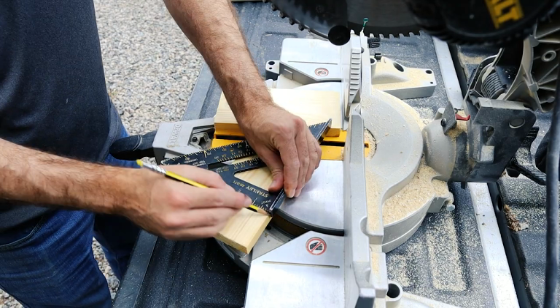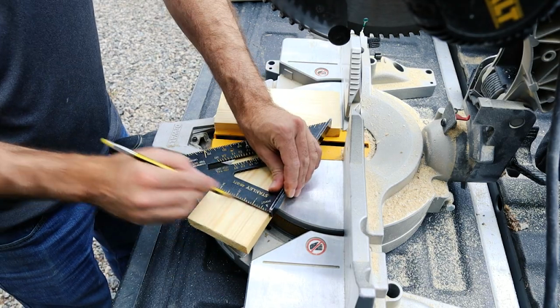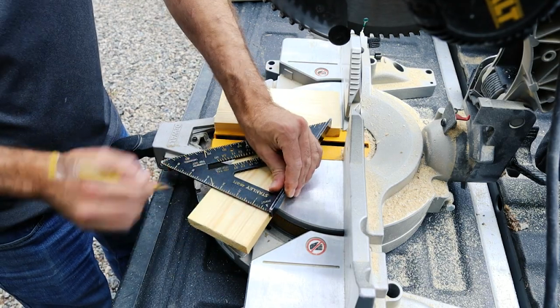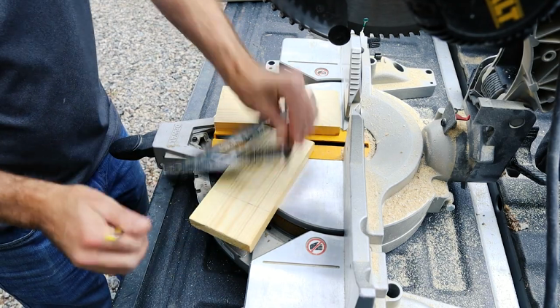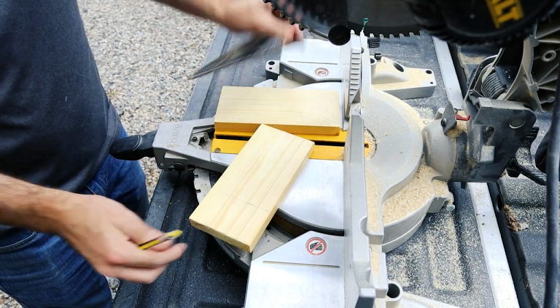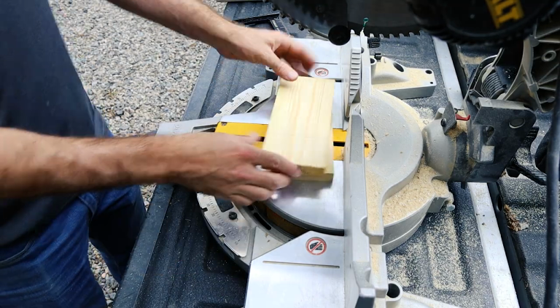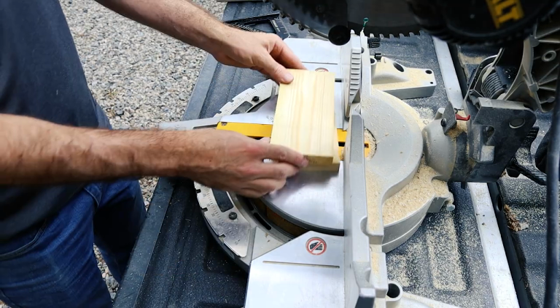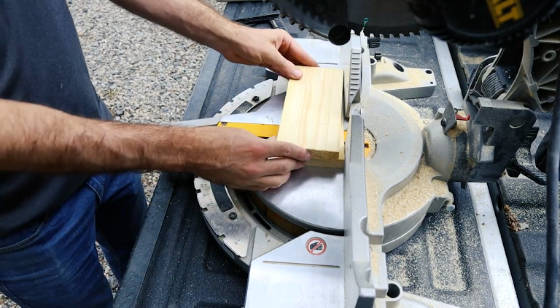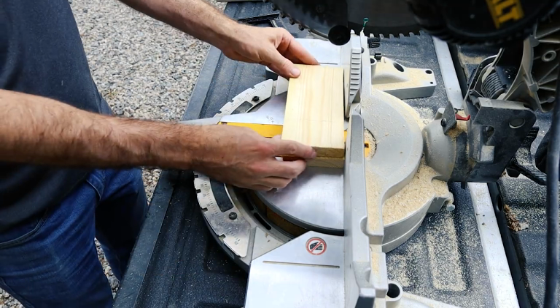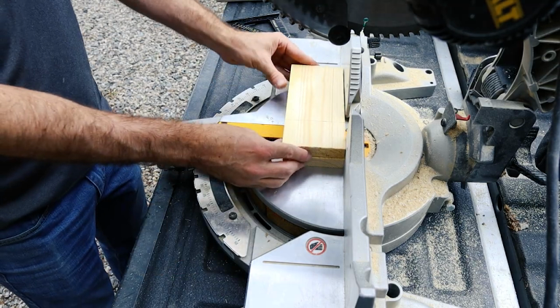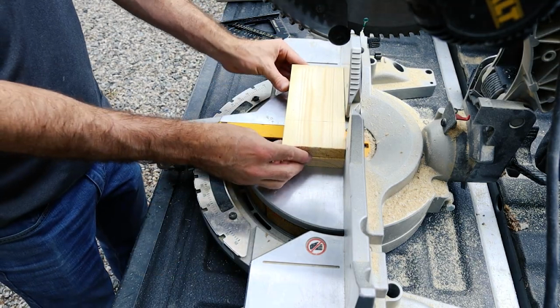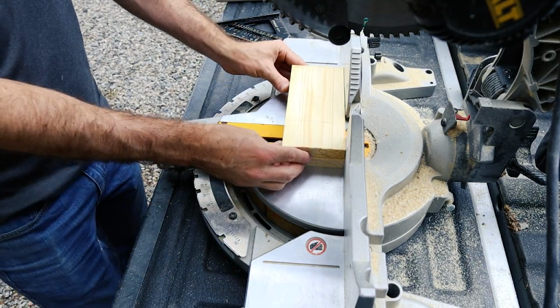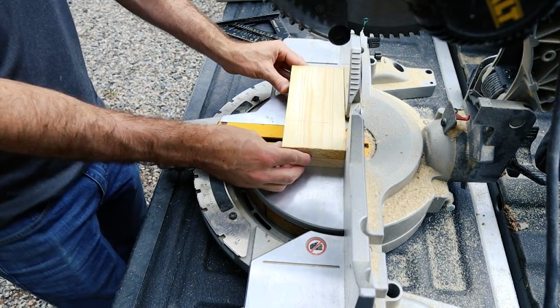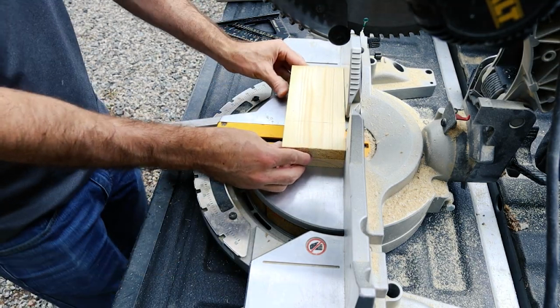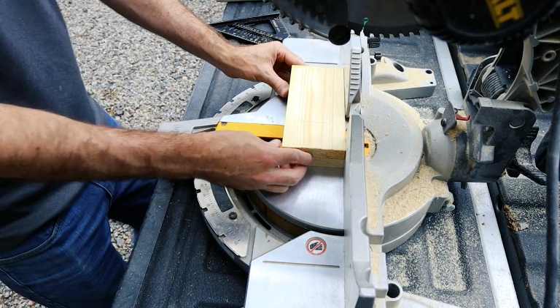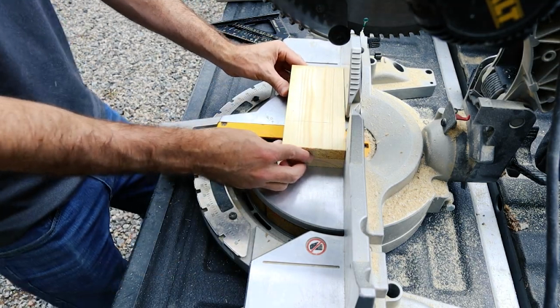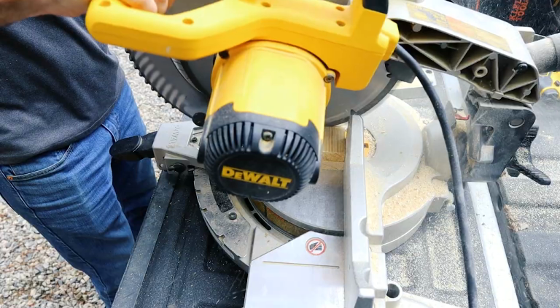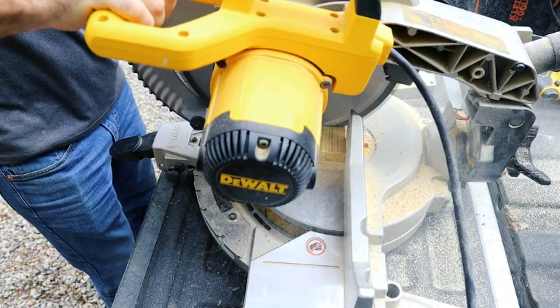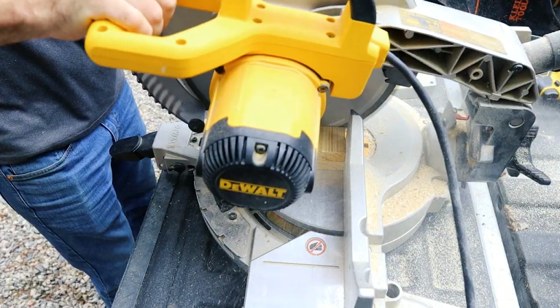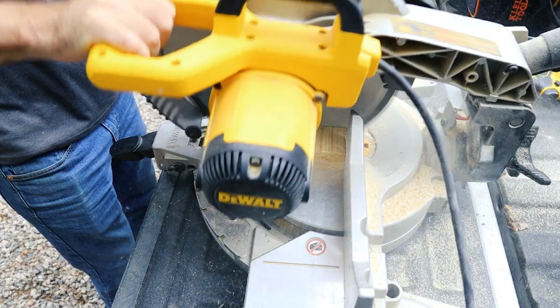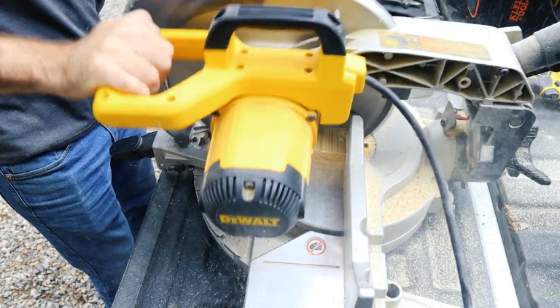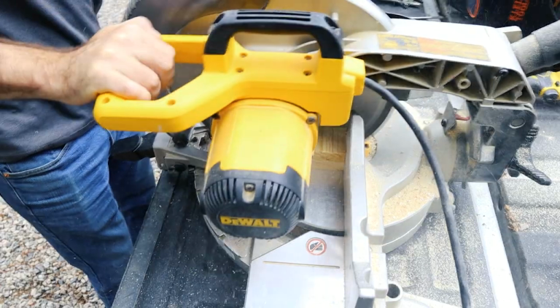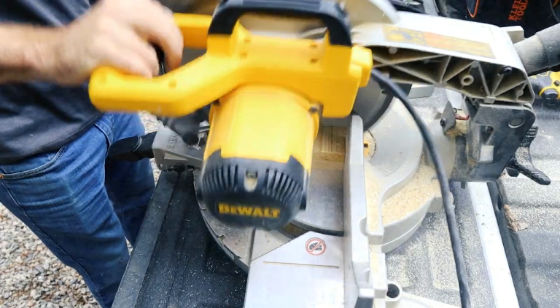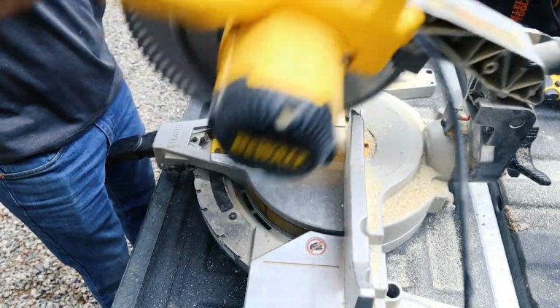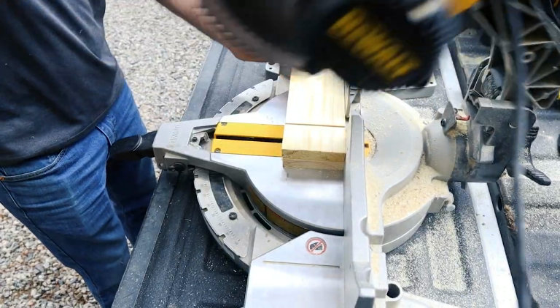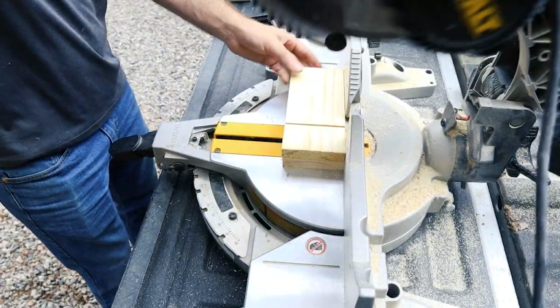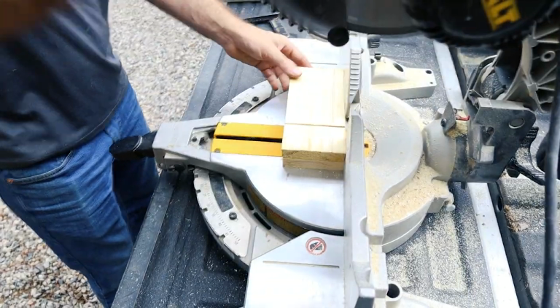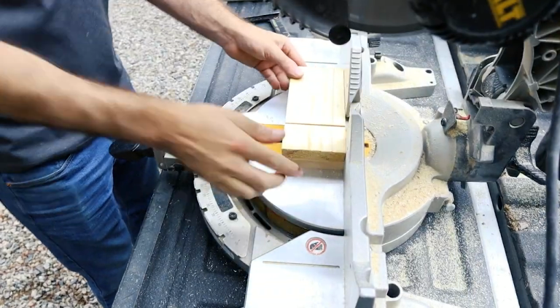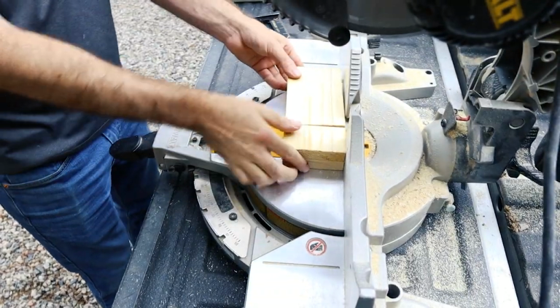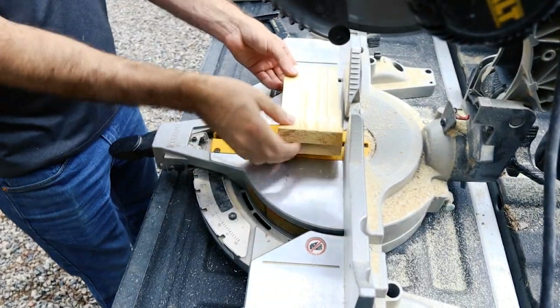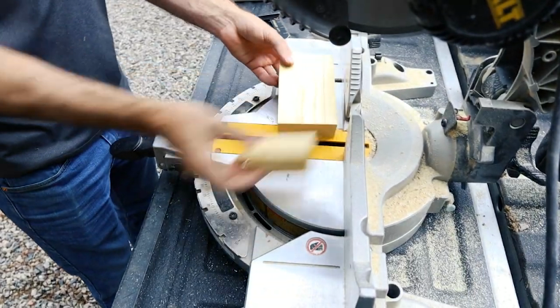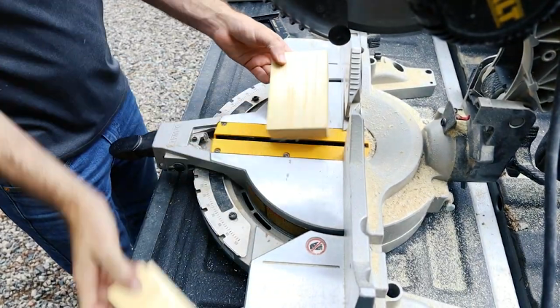Now it's time for the left and right pieces. These are going to be the same height, so once again I'm cutting them at the same time.